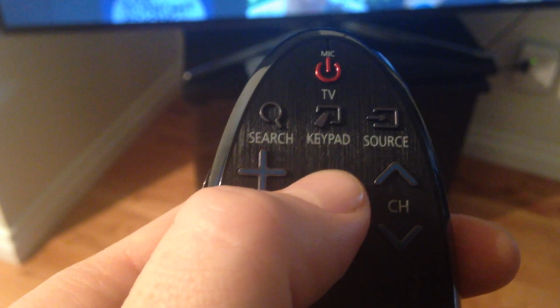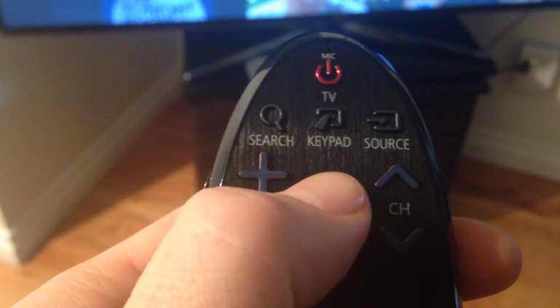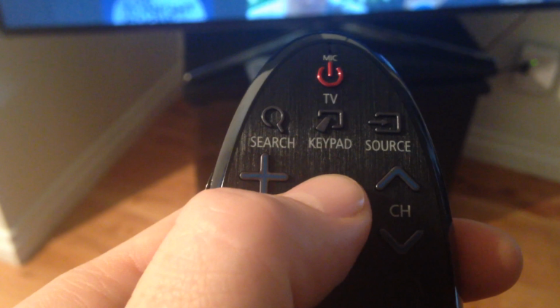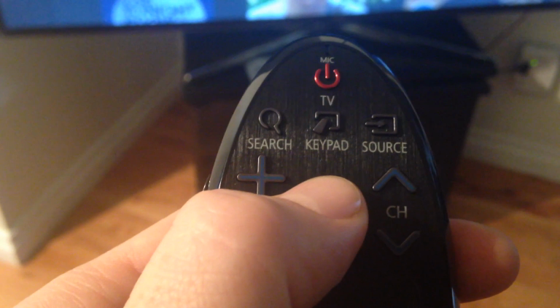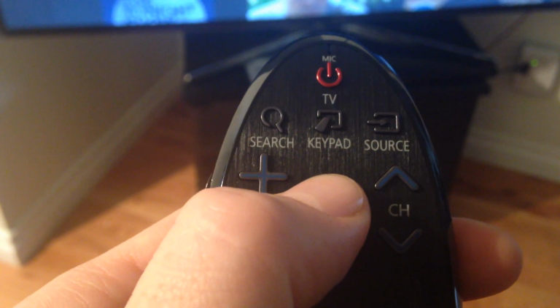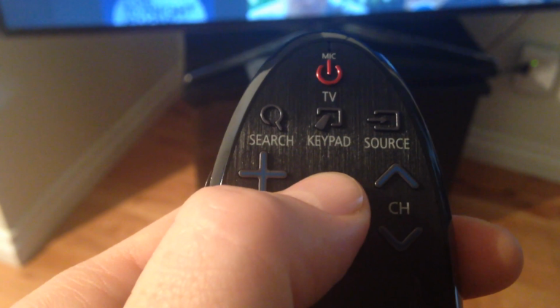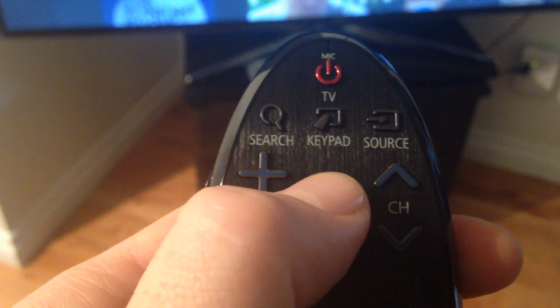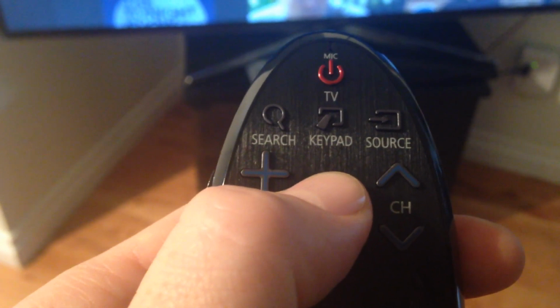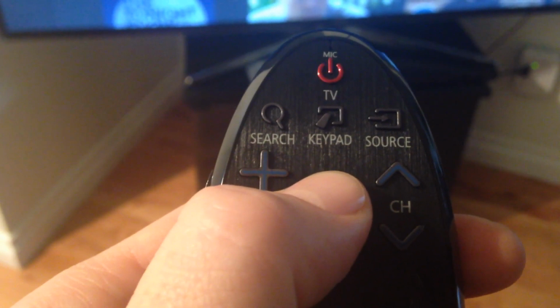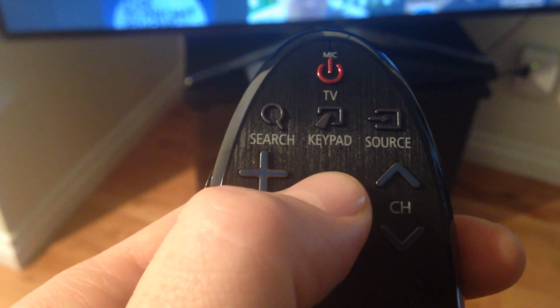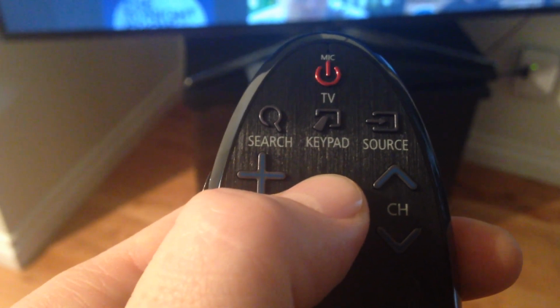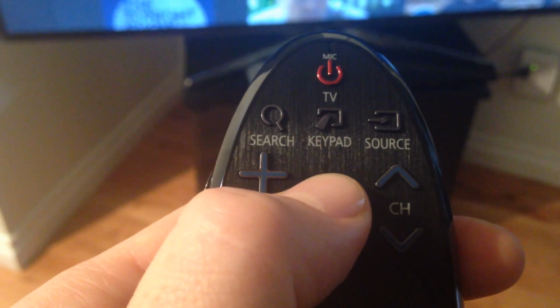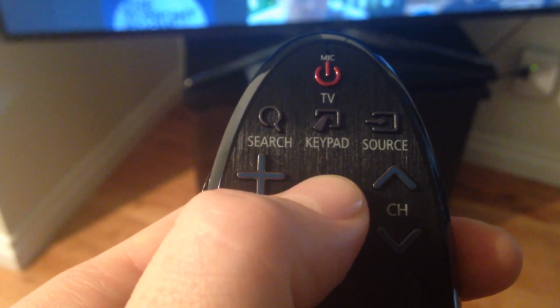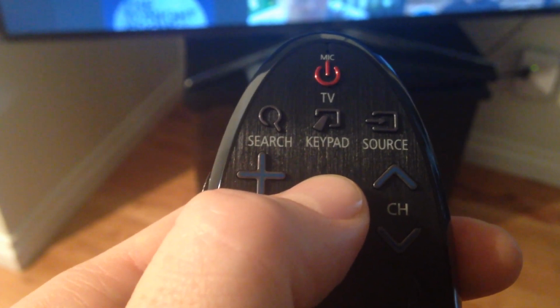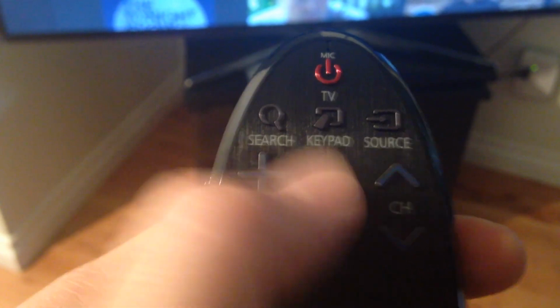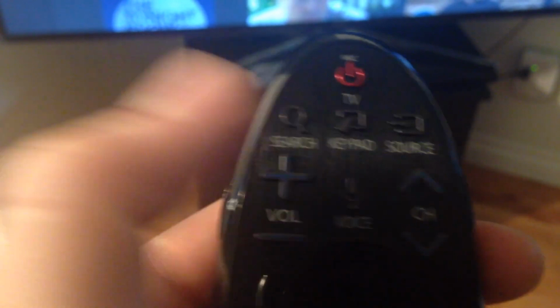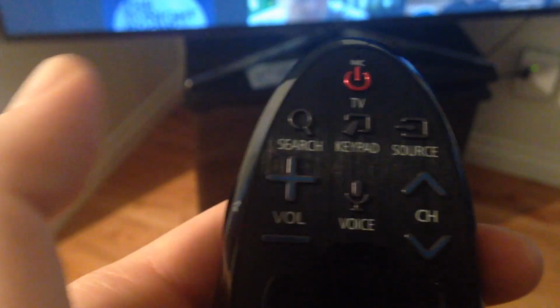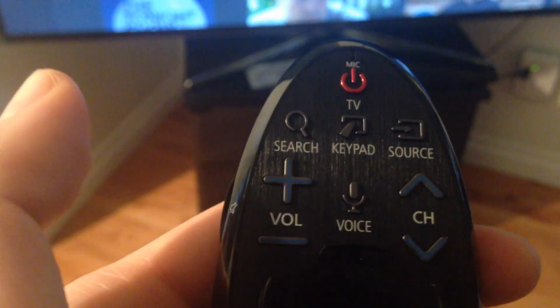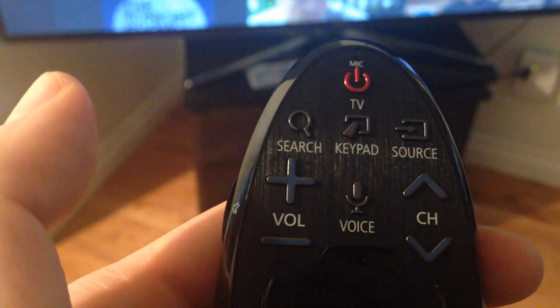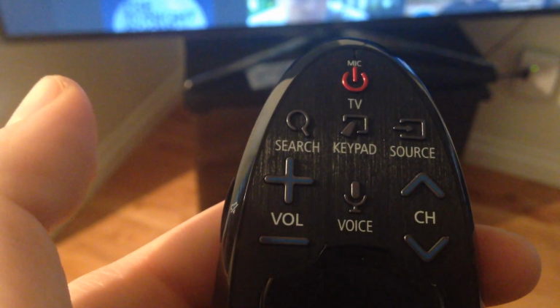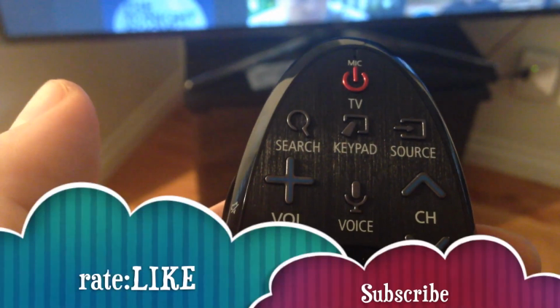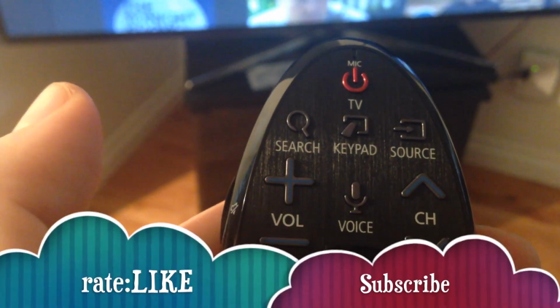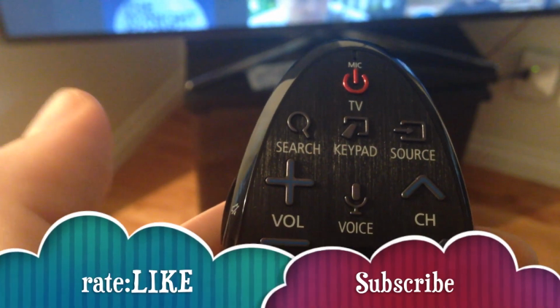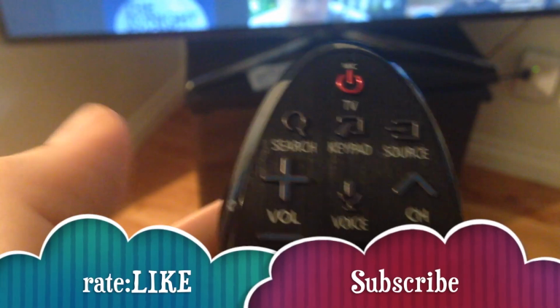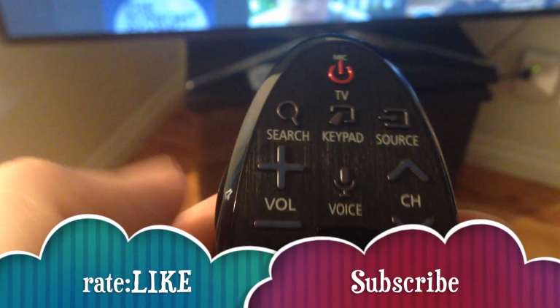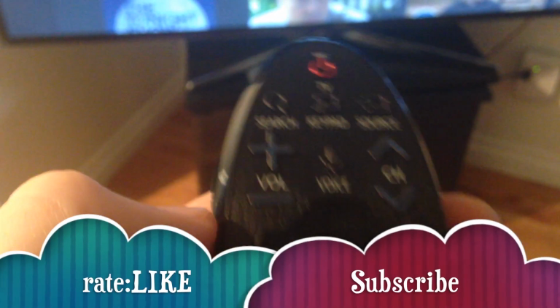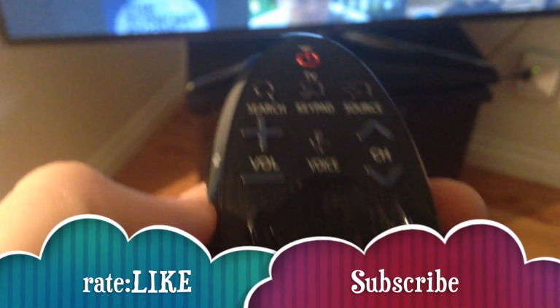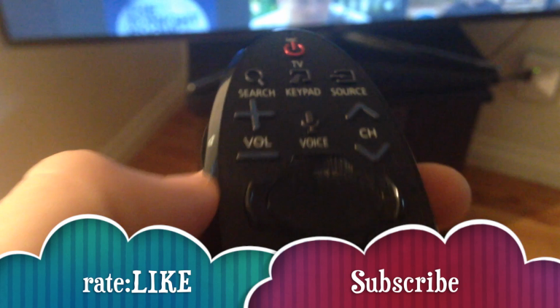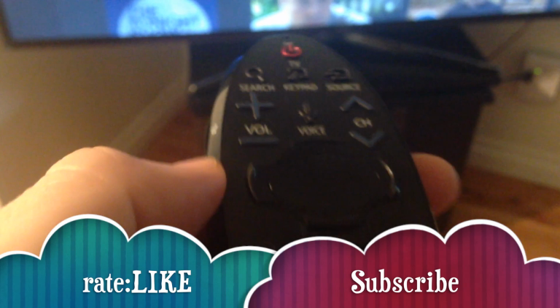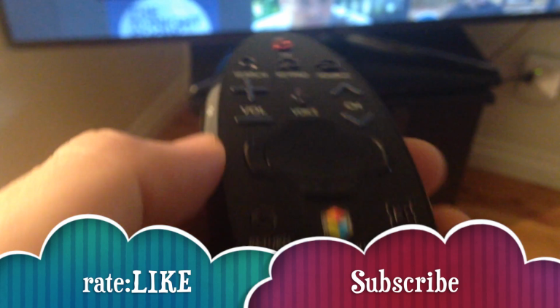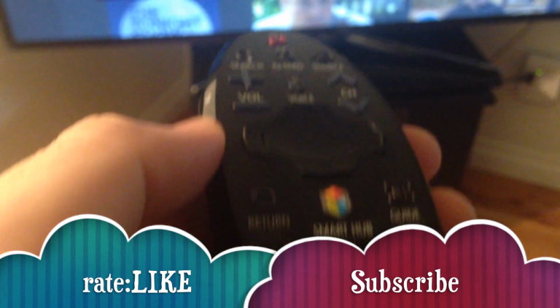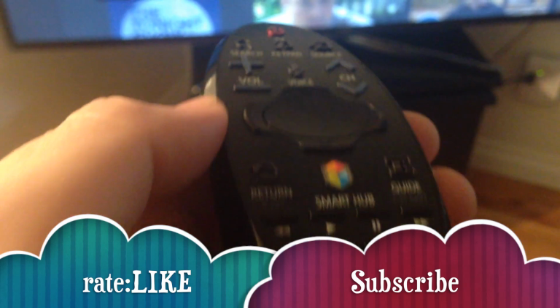Anyway, that's it for this setup. Just press your power button to turn it off. If you guys have any questions or comments, please write them below, and don't forget to subscribe and rate. Thank you.